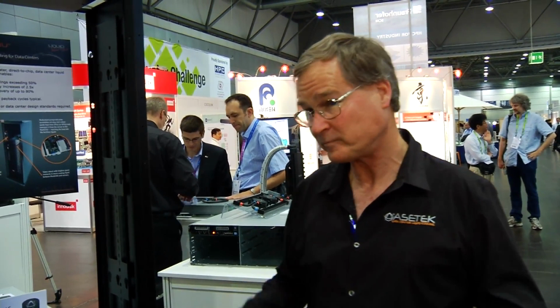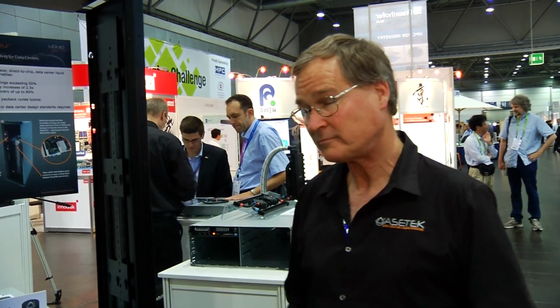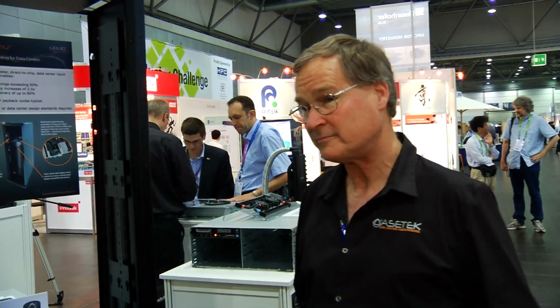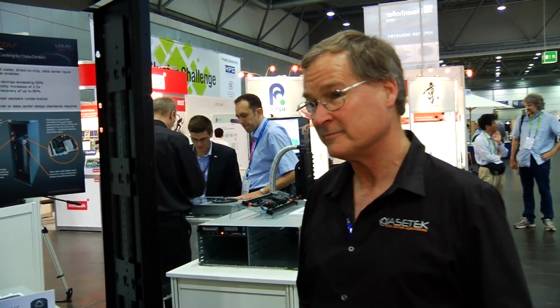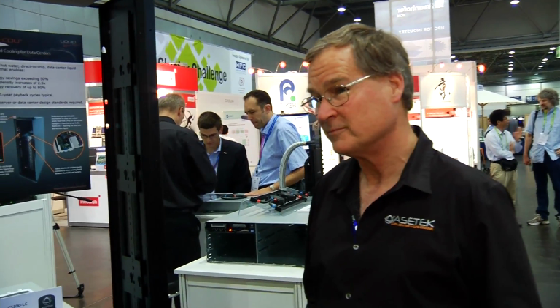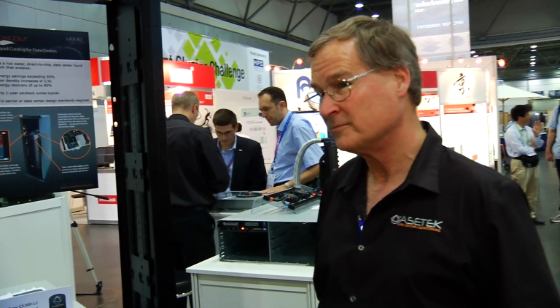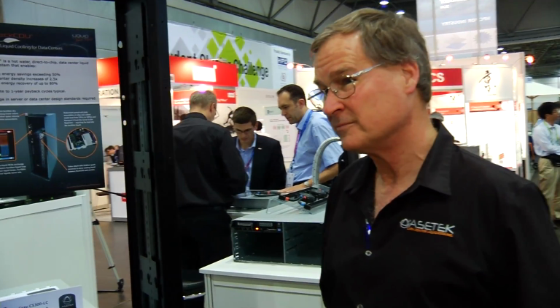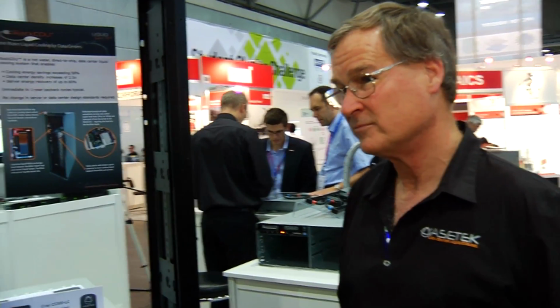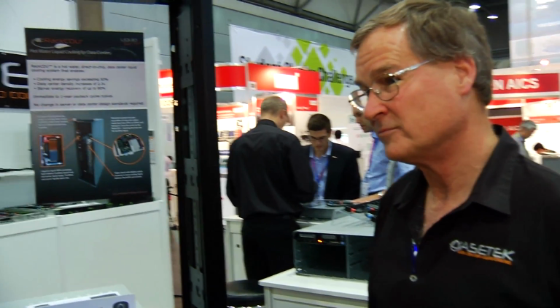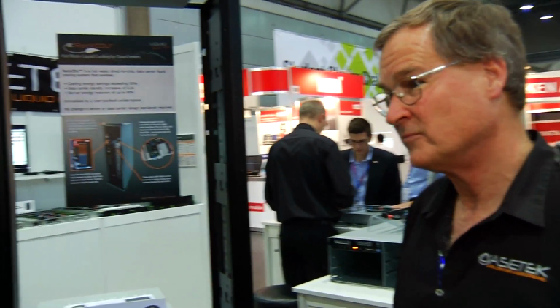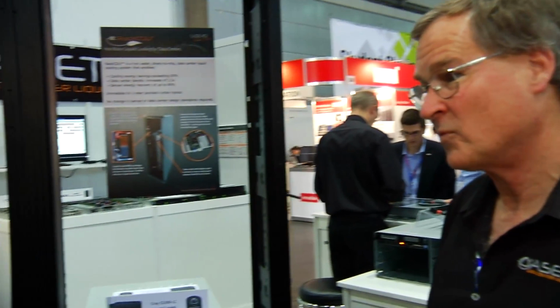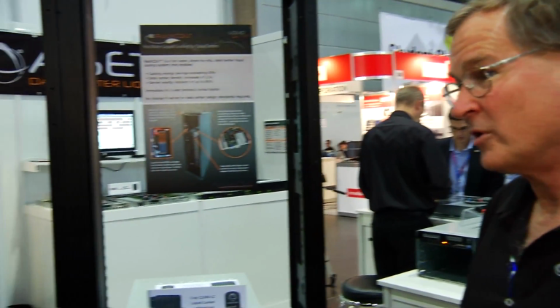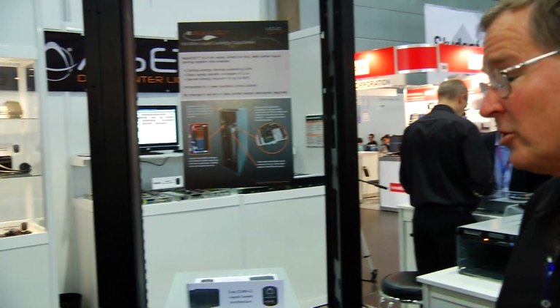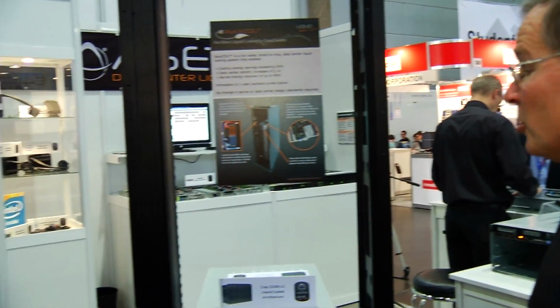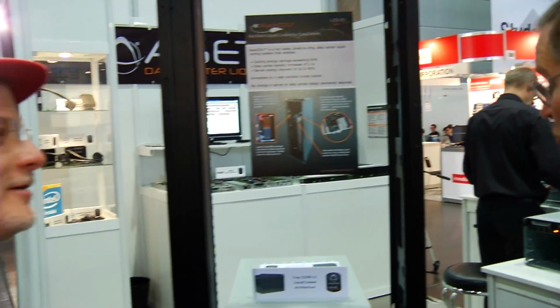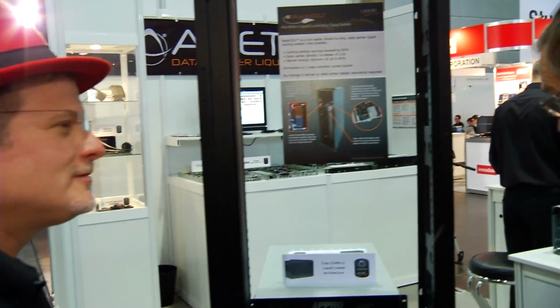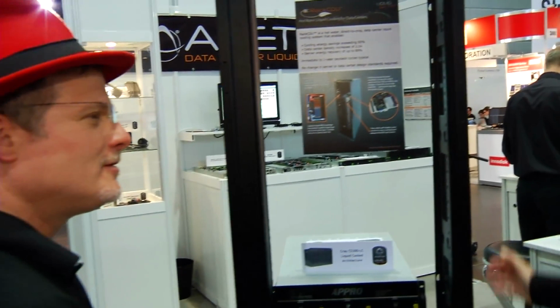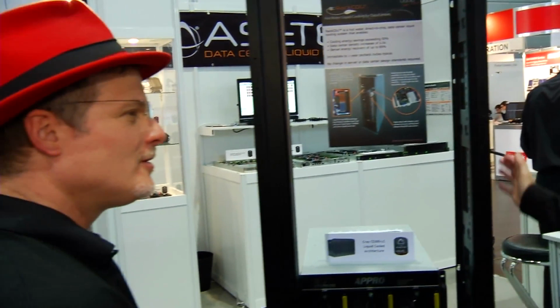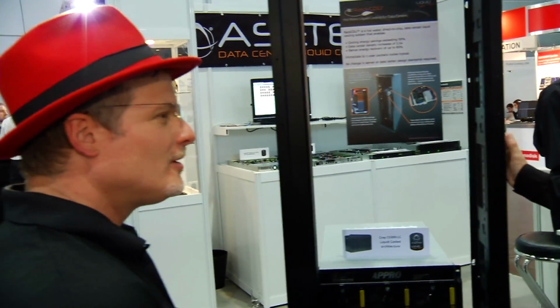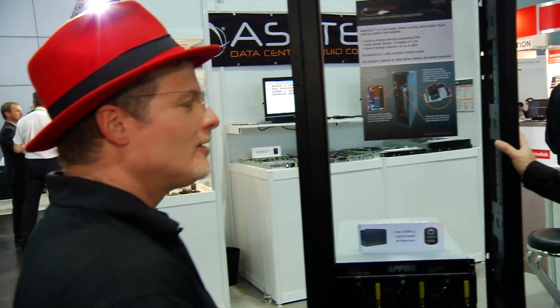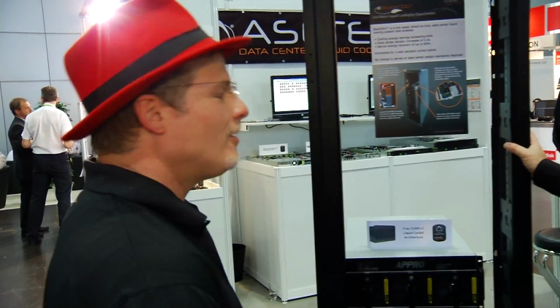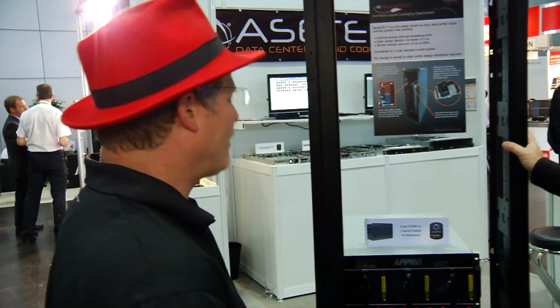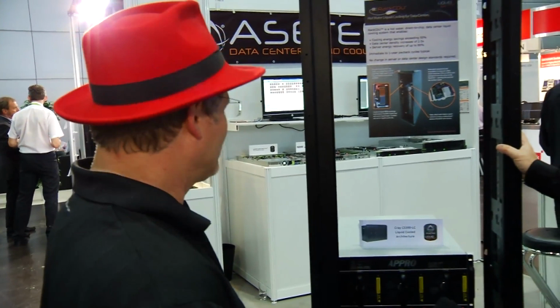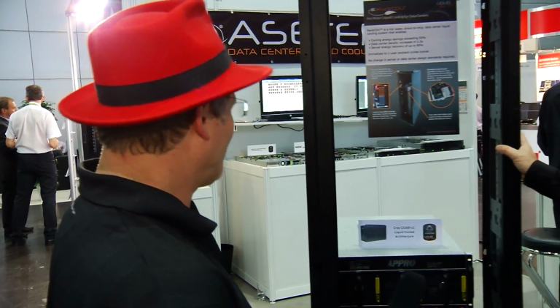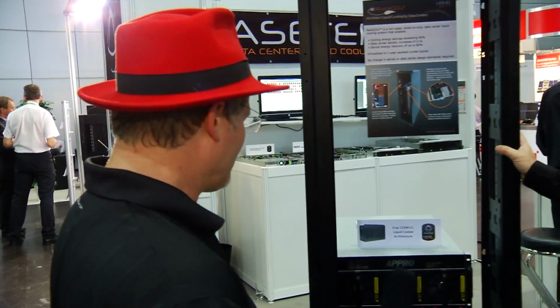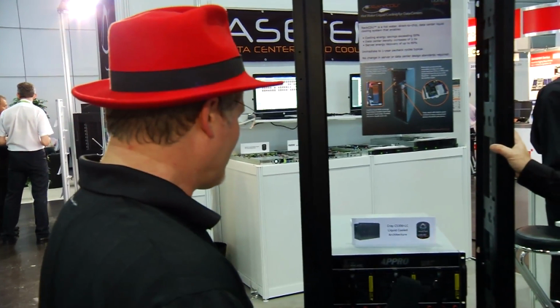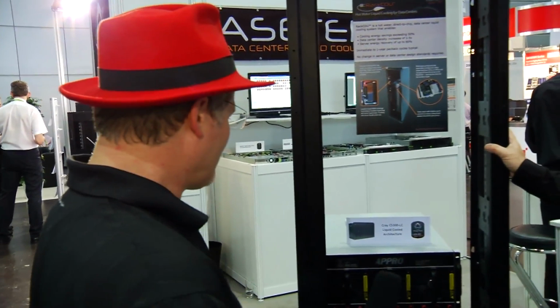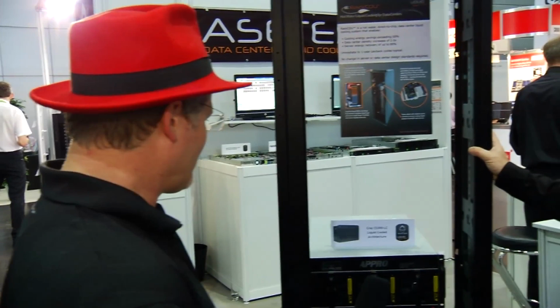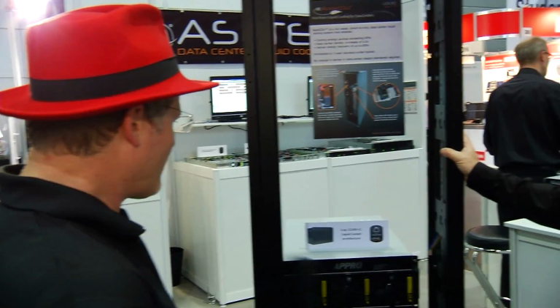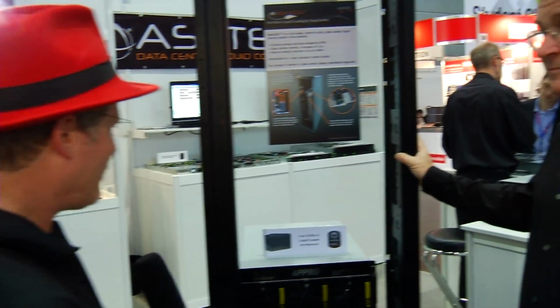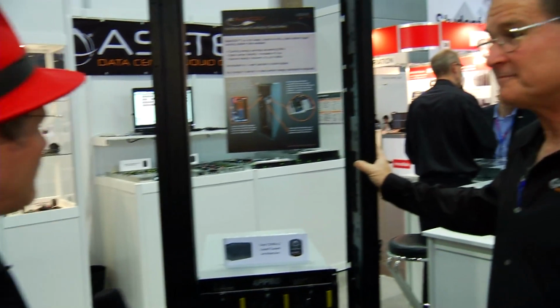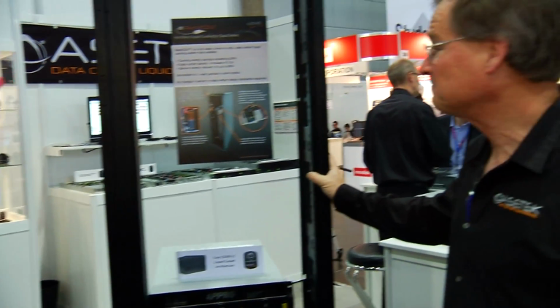Now this is the old APRO technology, is it not, that Cray acquired? Correct, this is the APRO technology that Cray acquired.